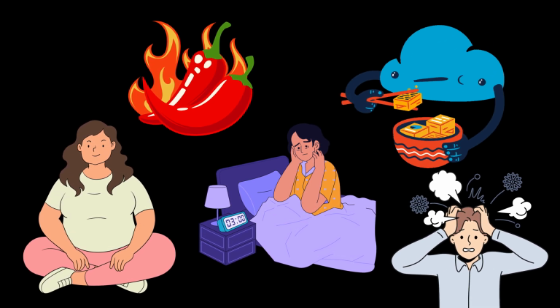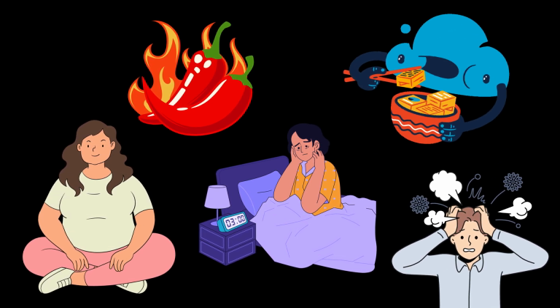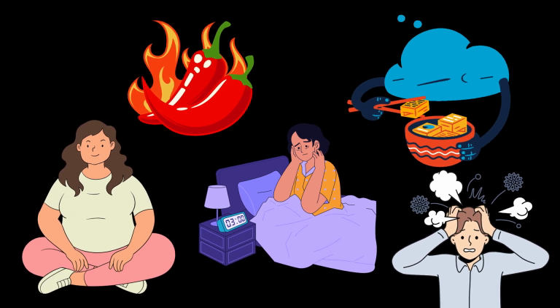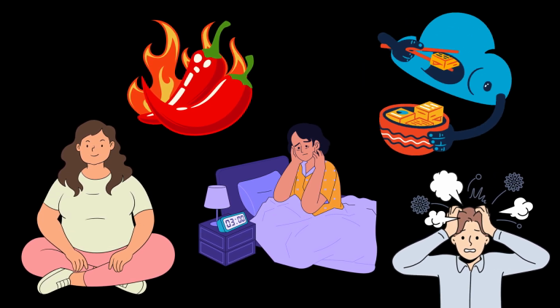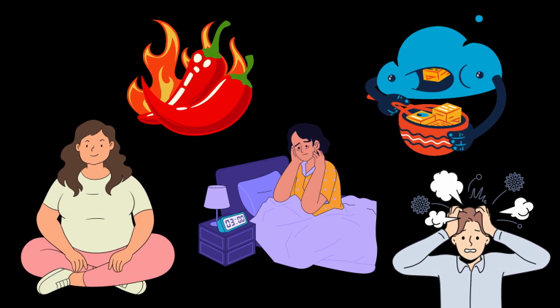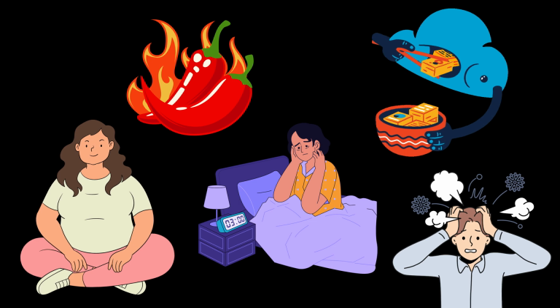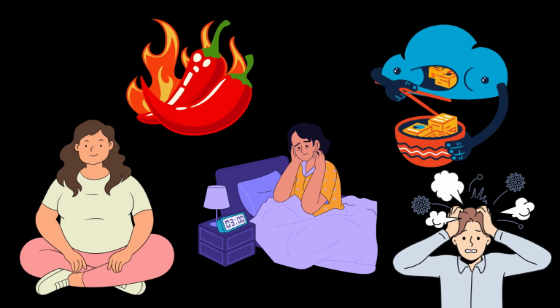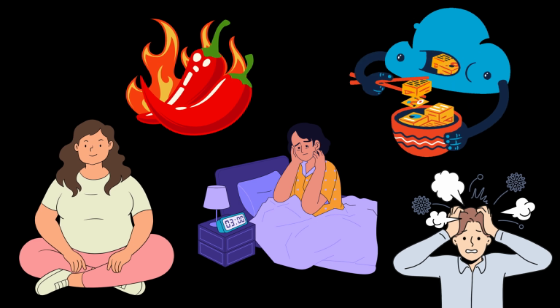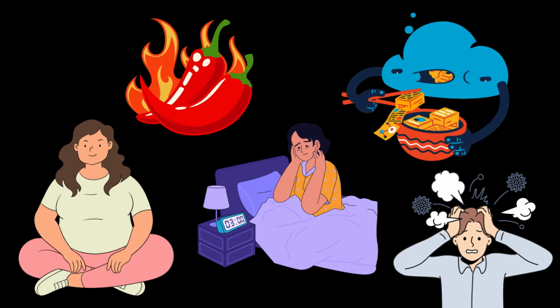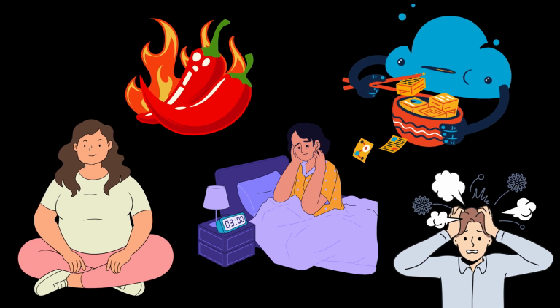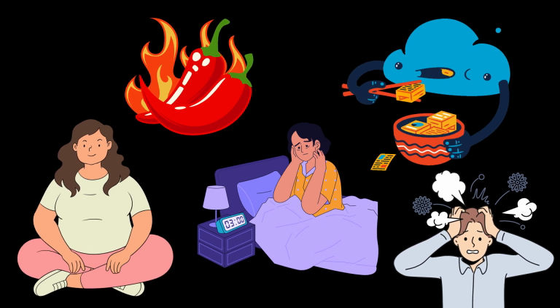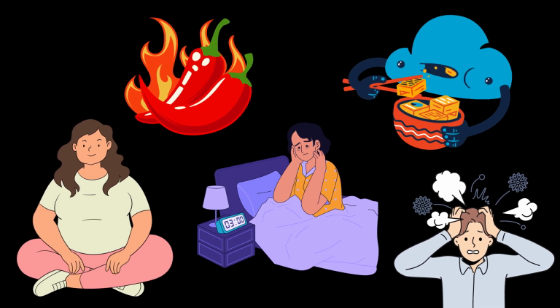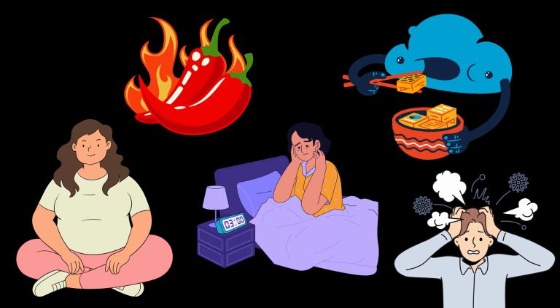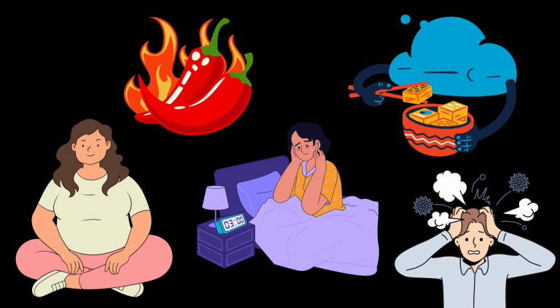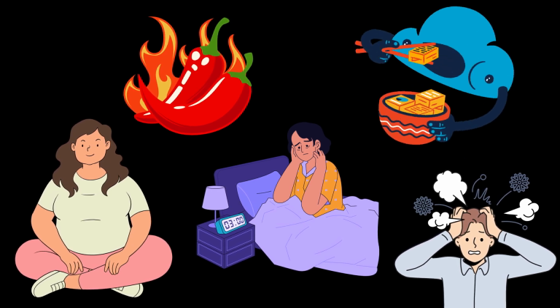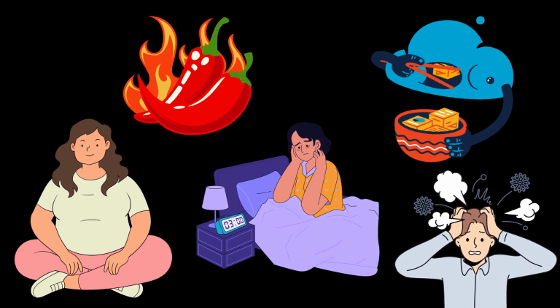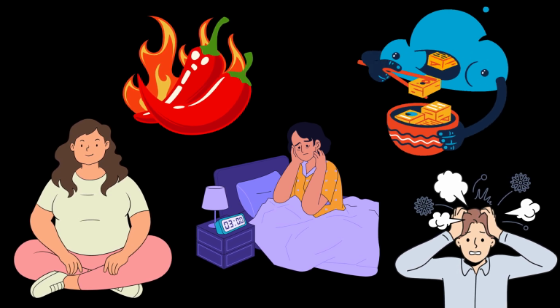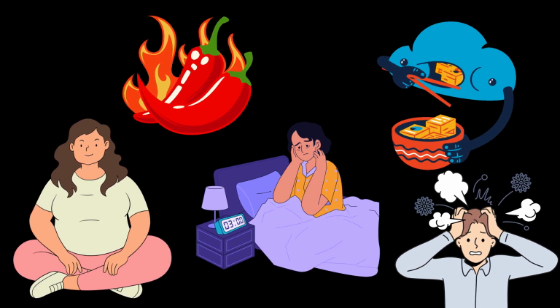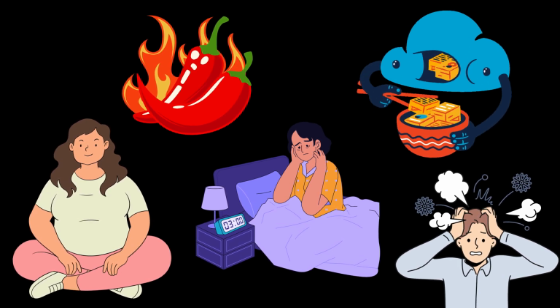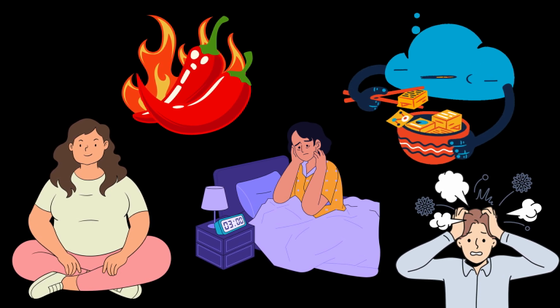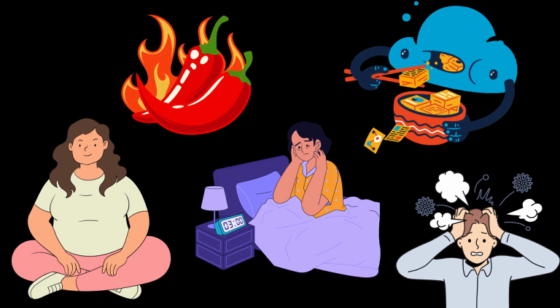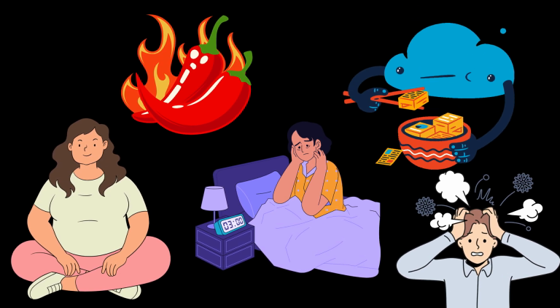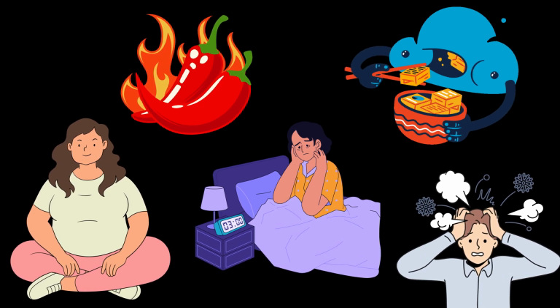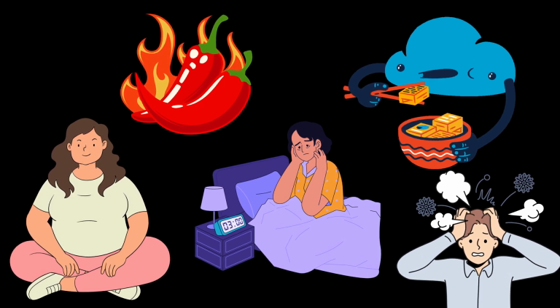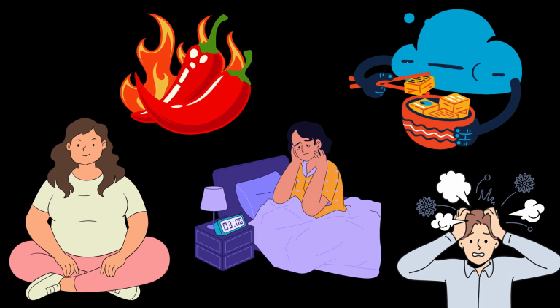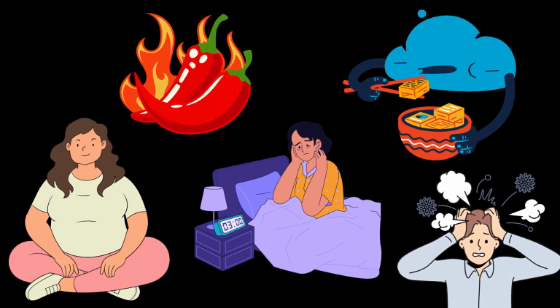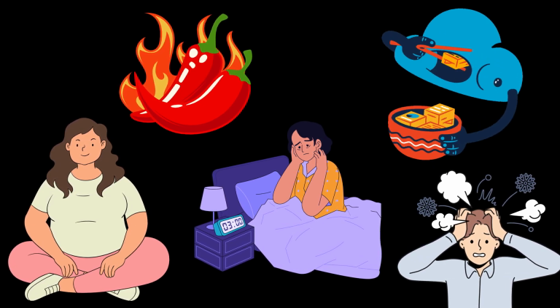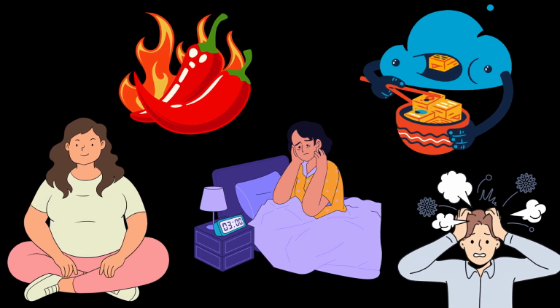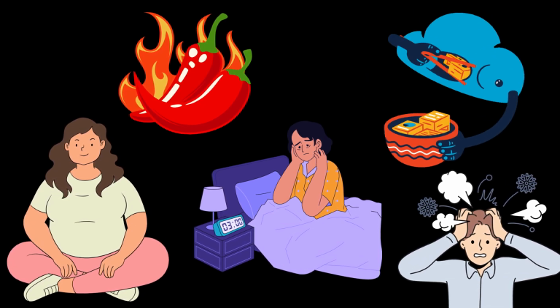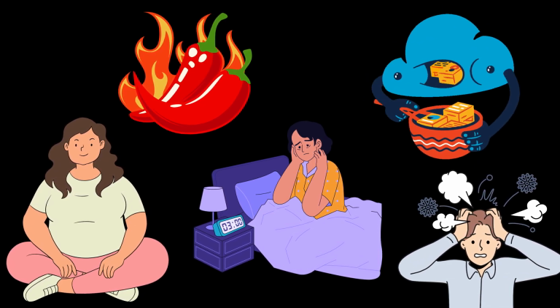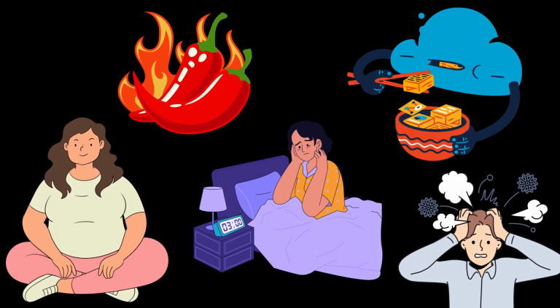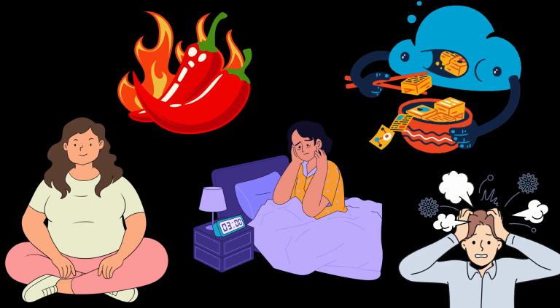Let's dive into the top five tips to keep acid reflux under control, based on real scientific evidence.